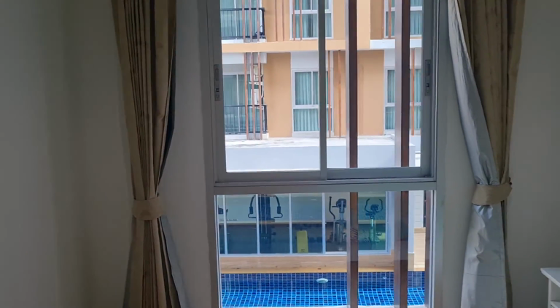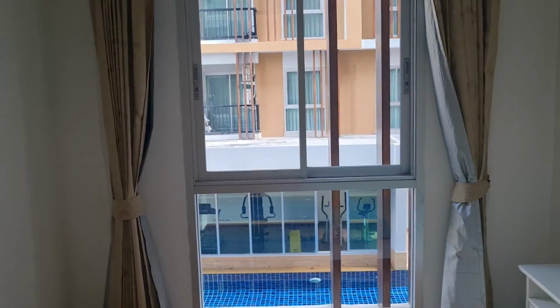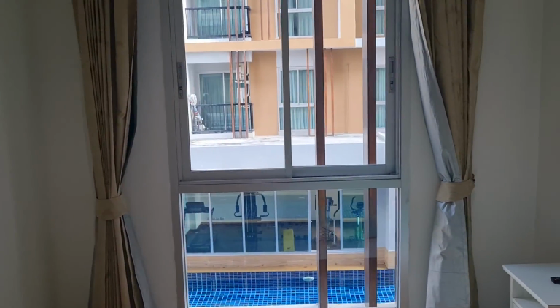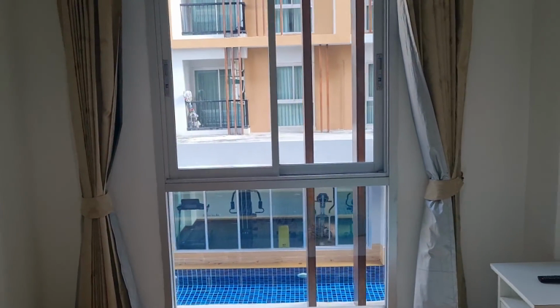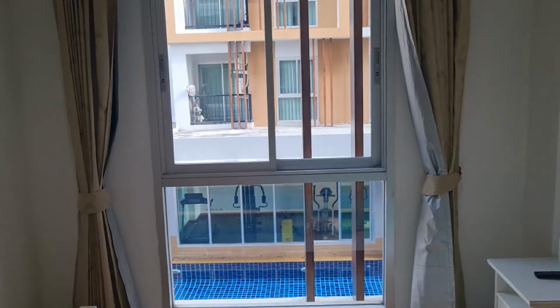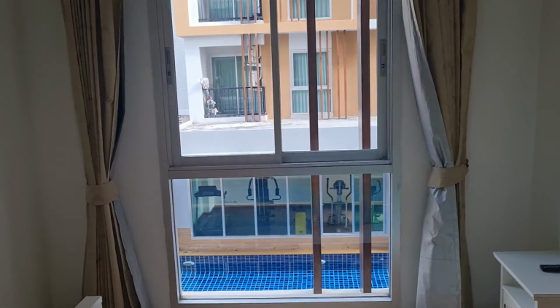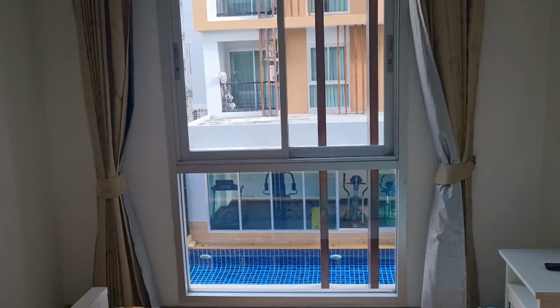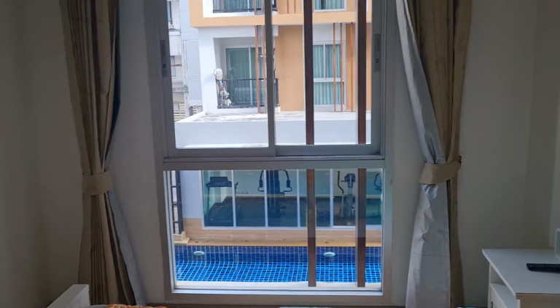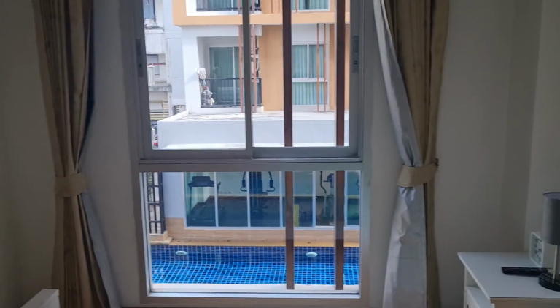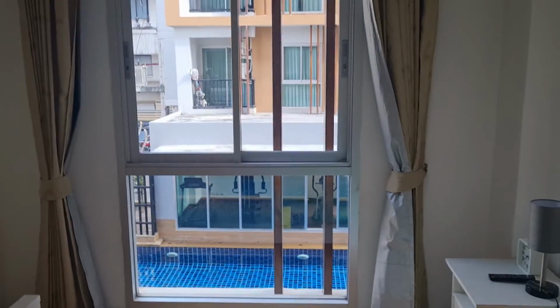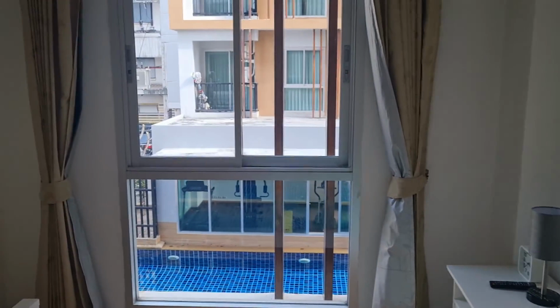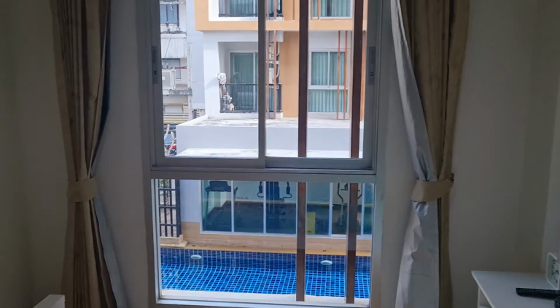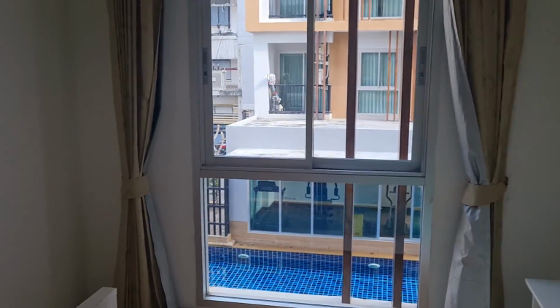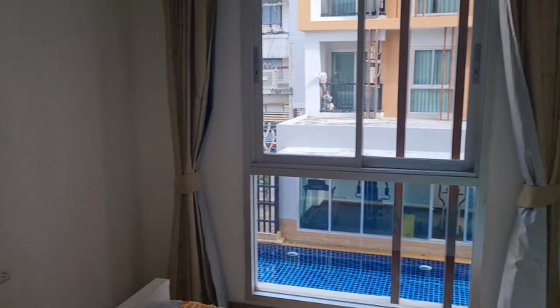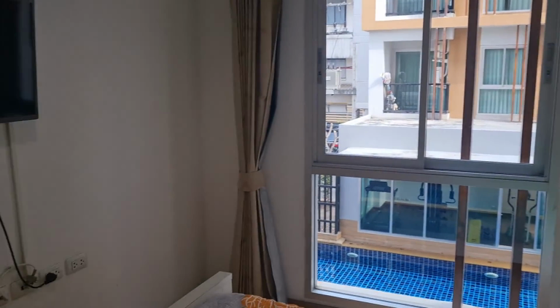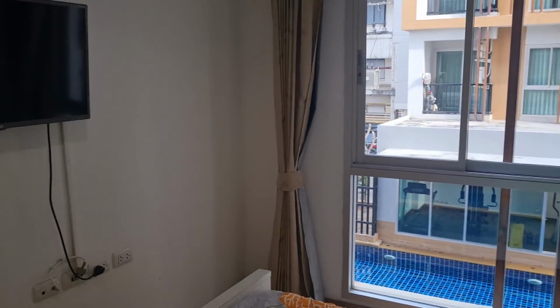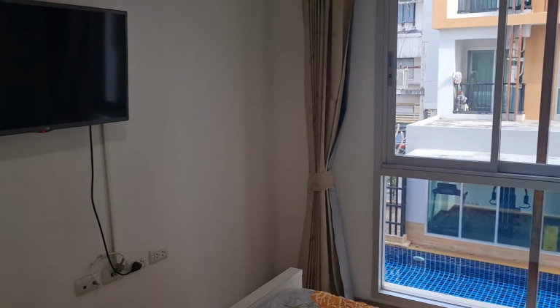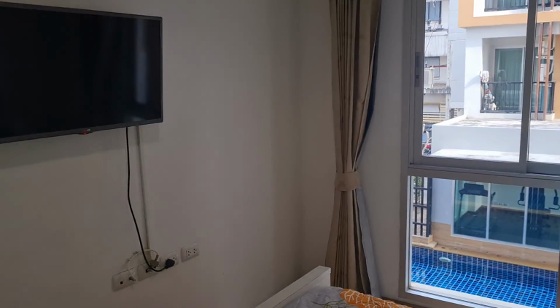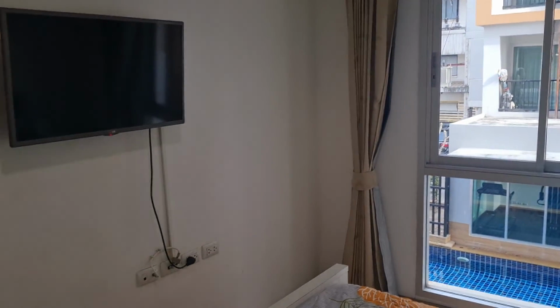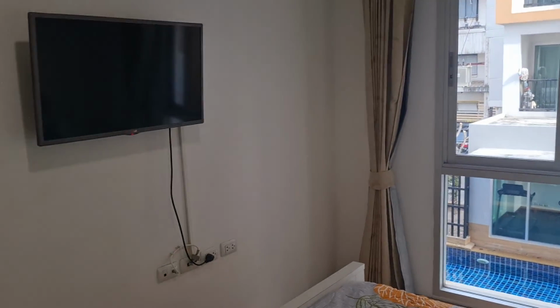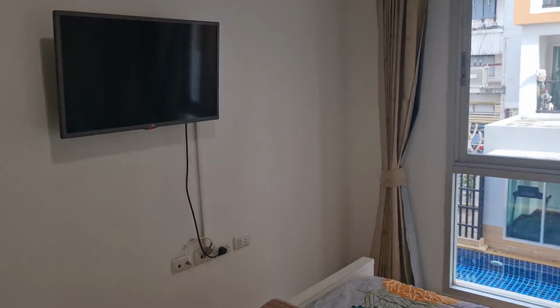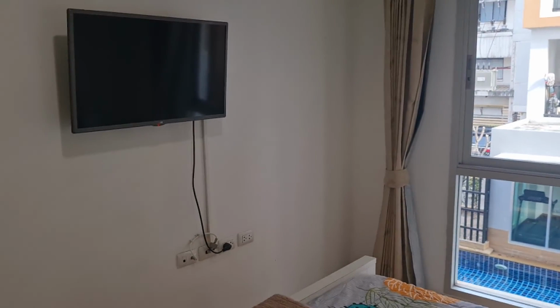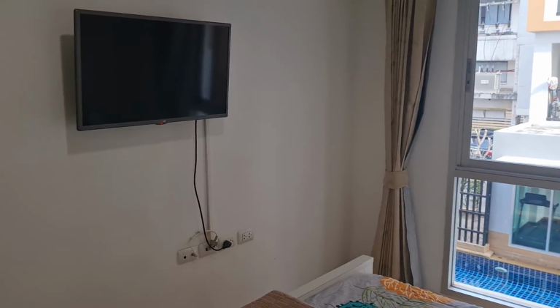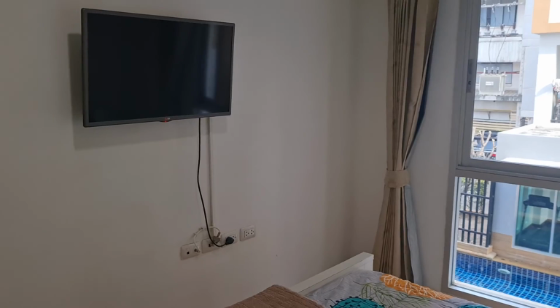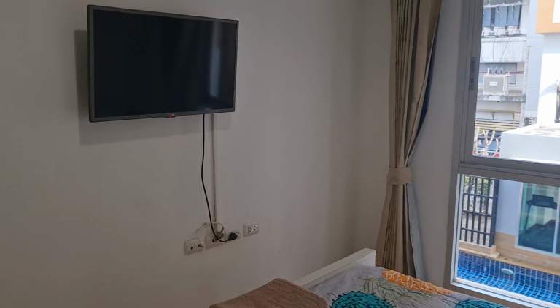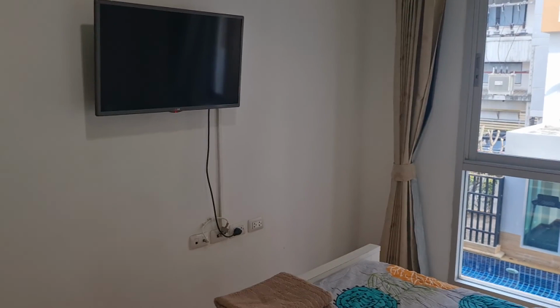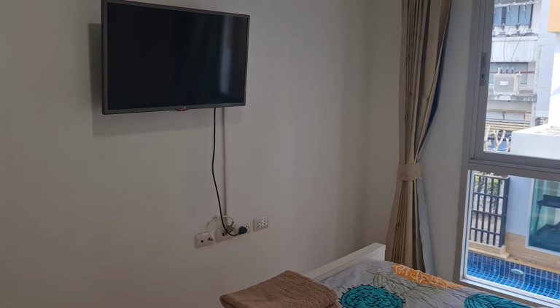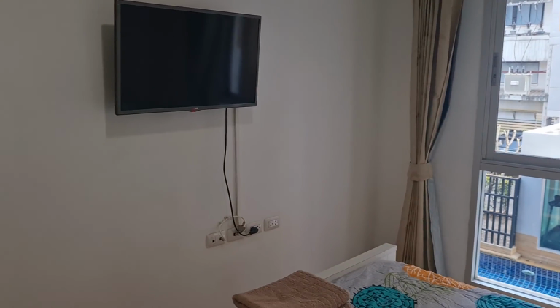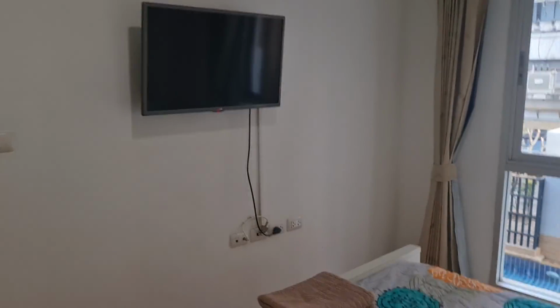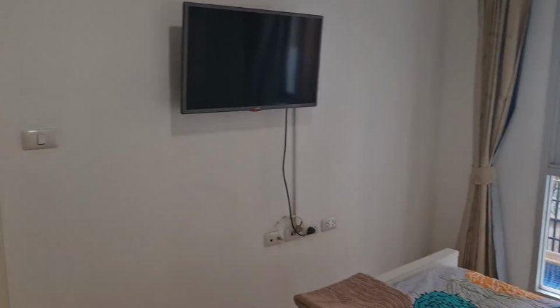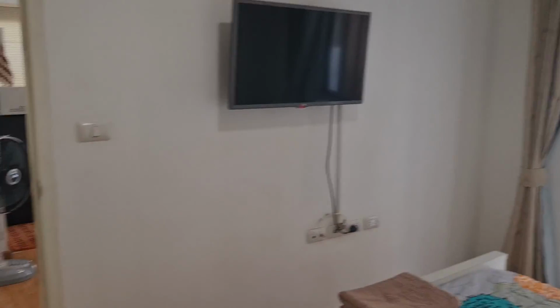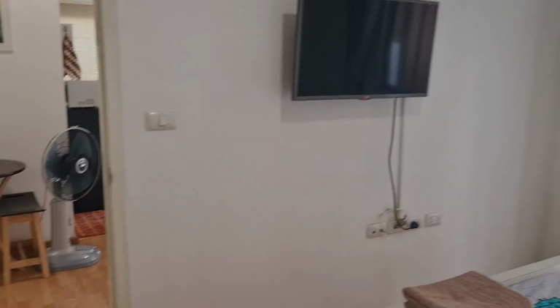Downstairs you've got a fully fitted gym and also laundry.